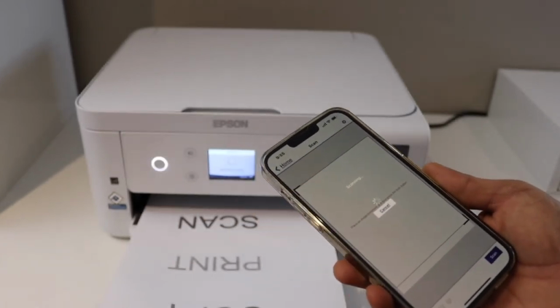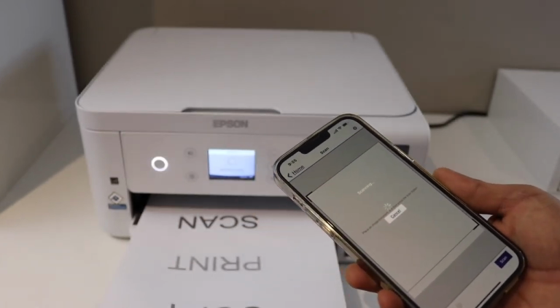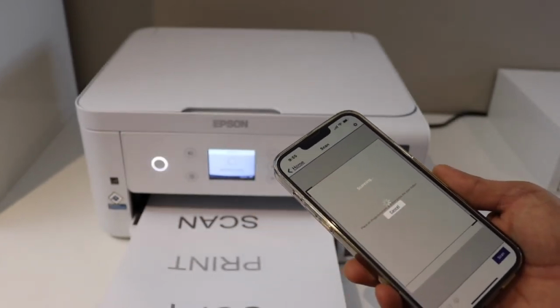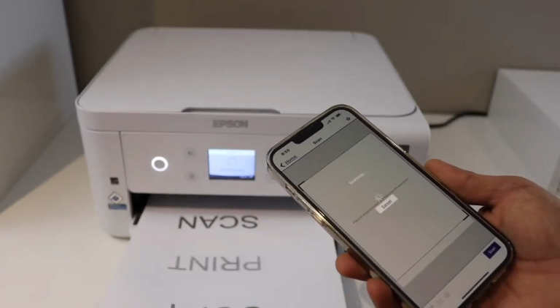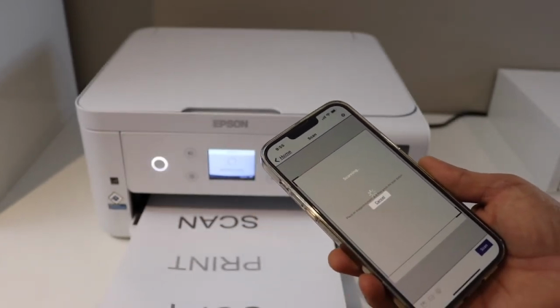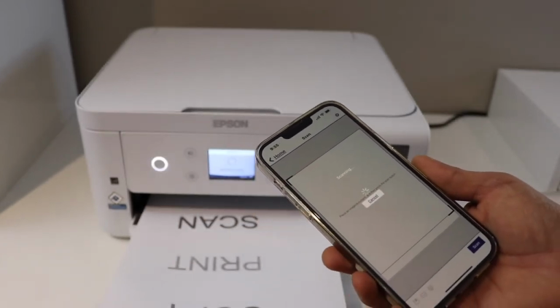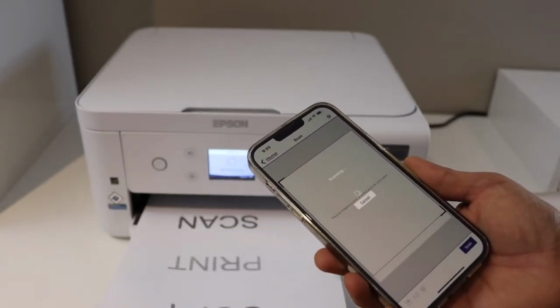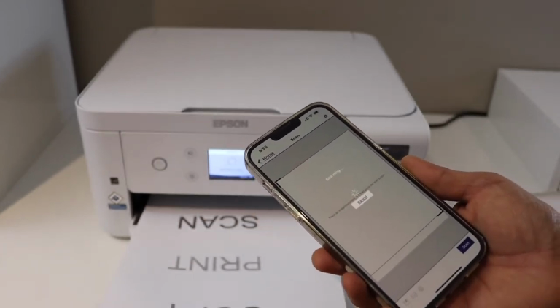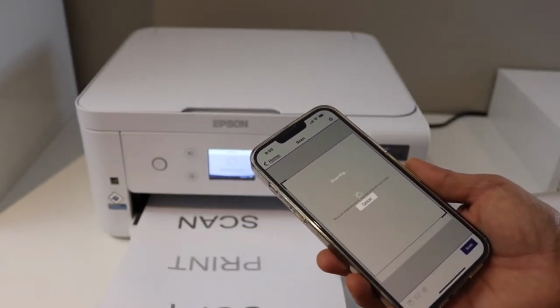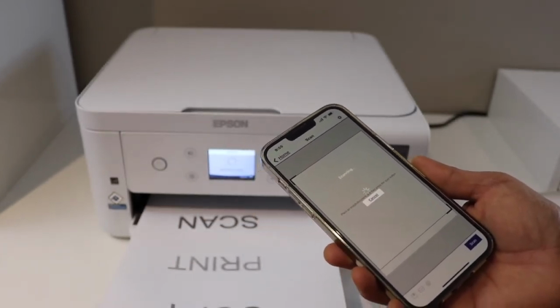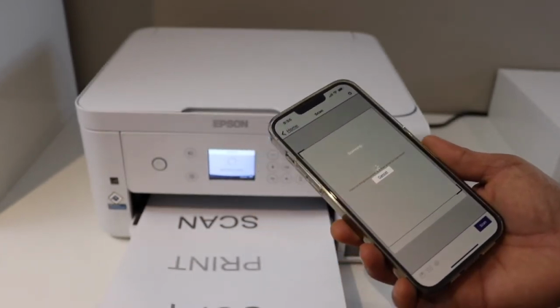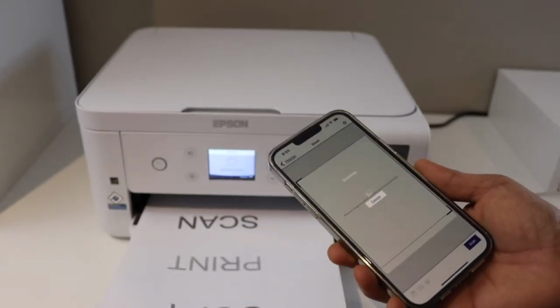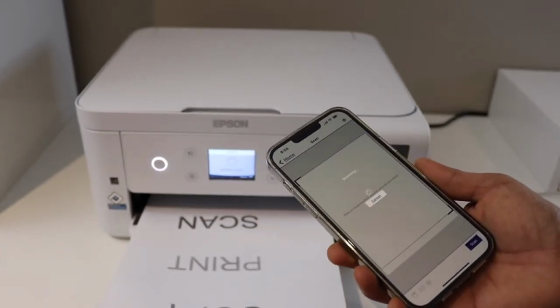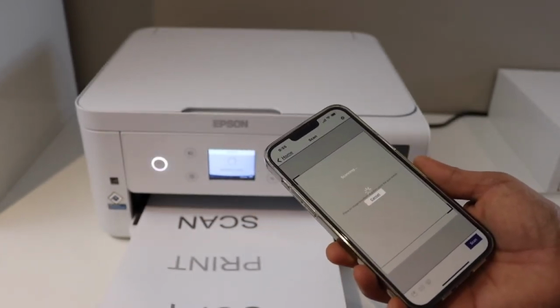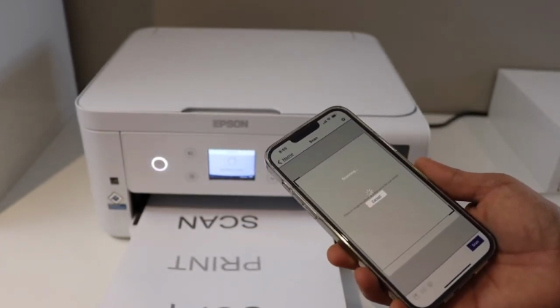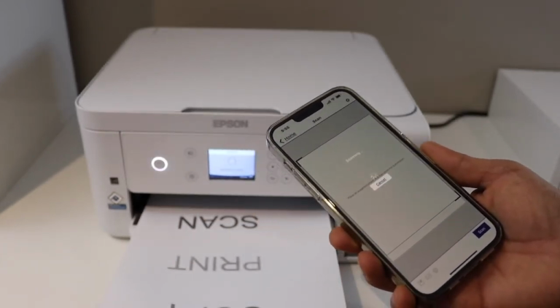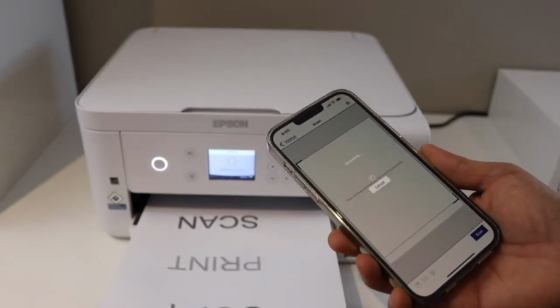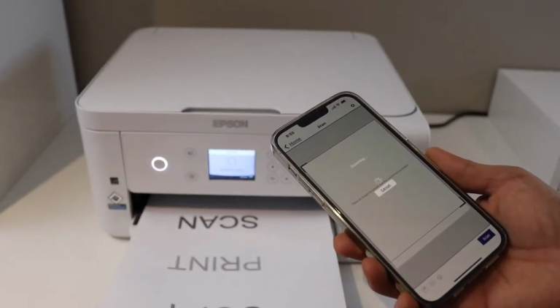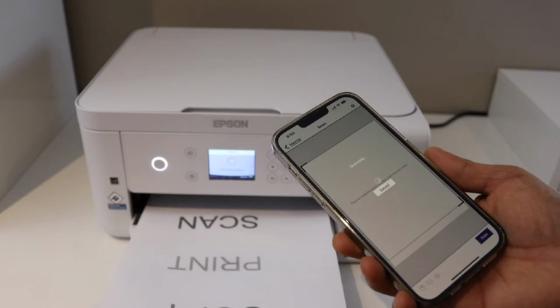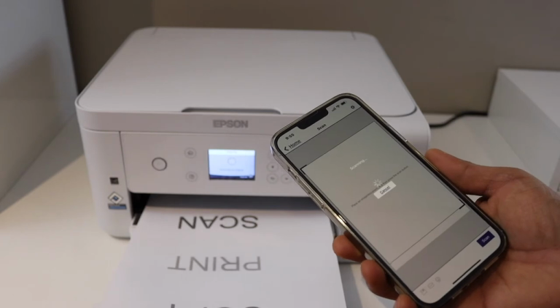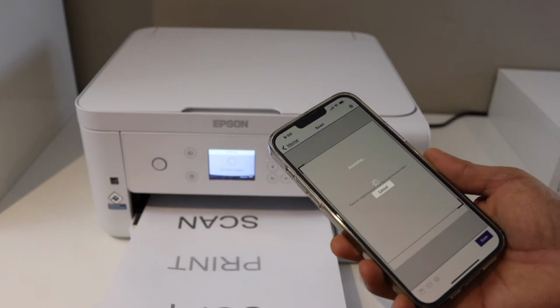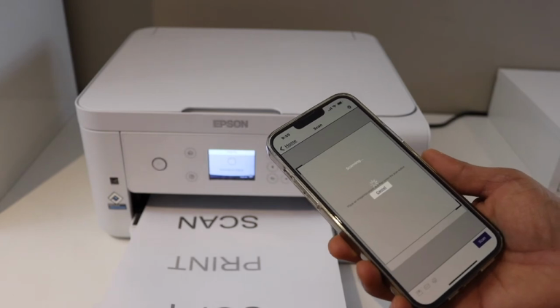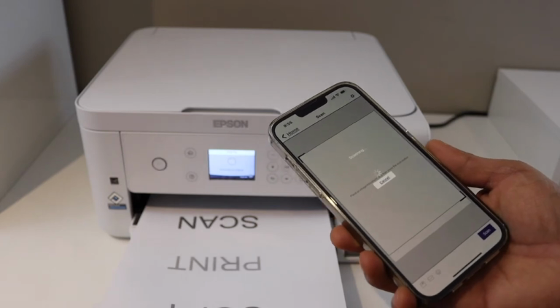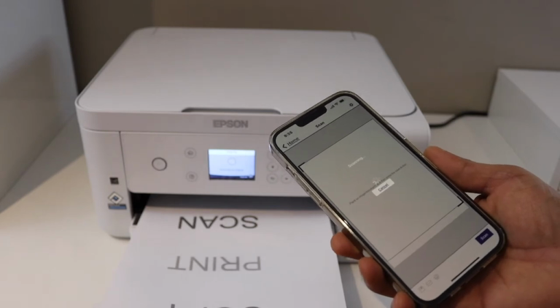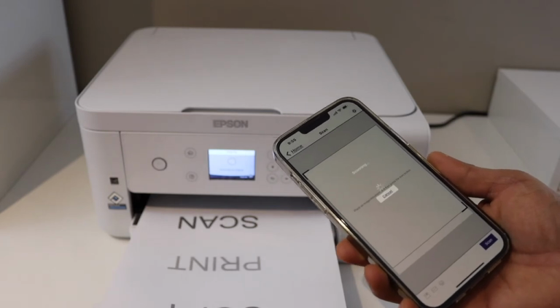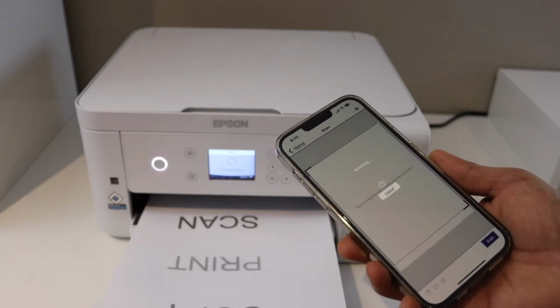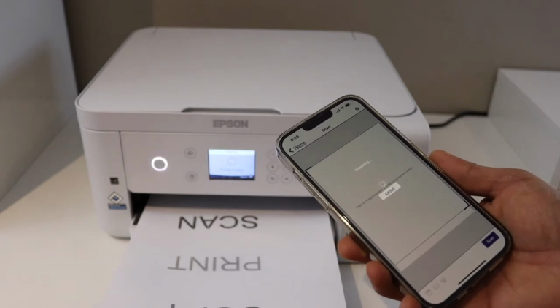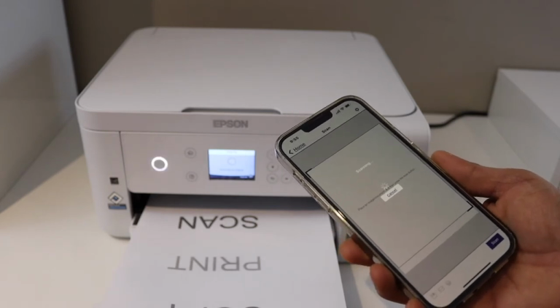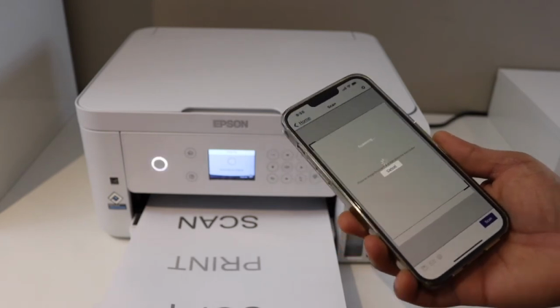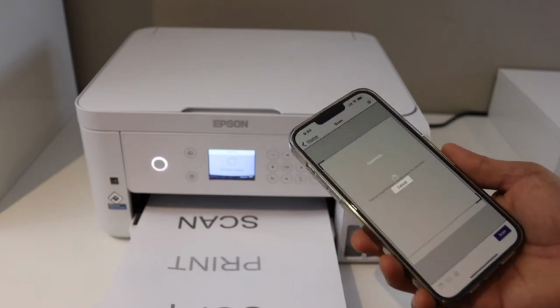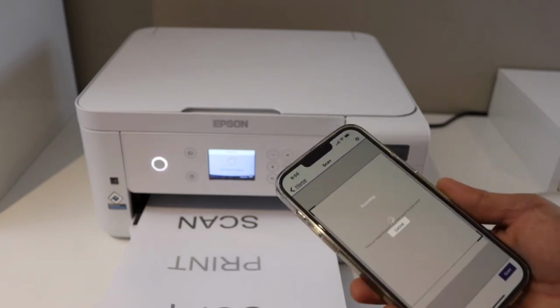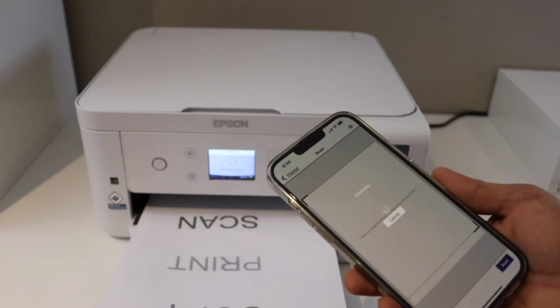To know how to connect it with your printer, you can watch my videos on the Wi-Fi setup of this printer.